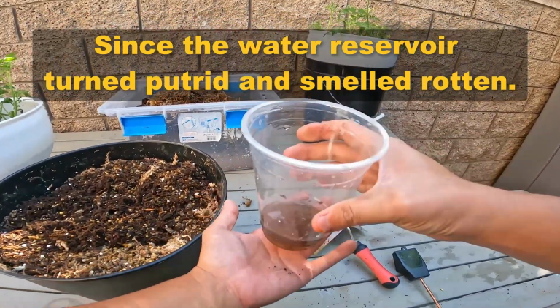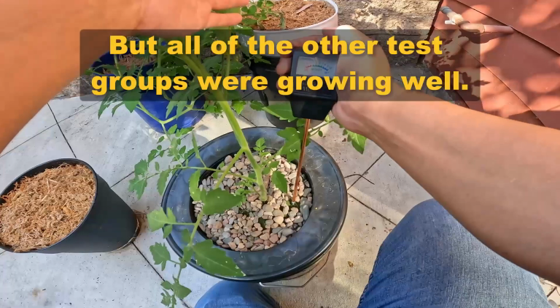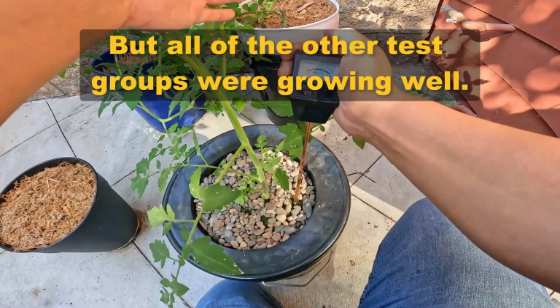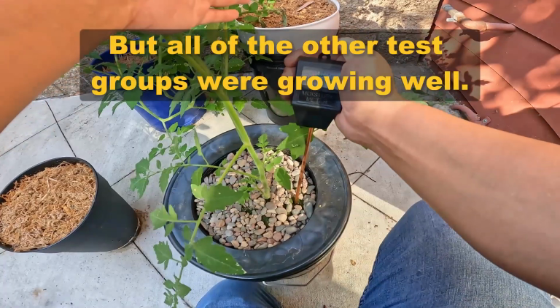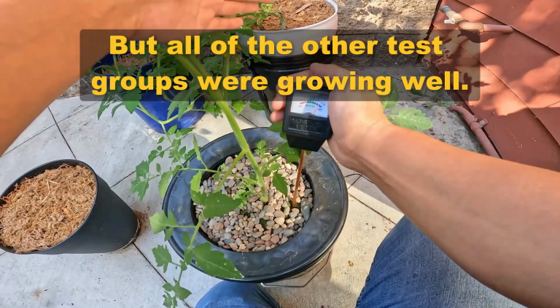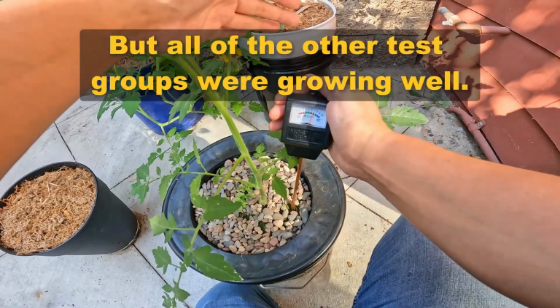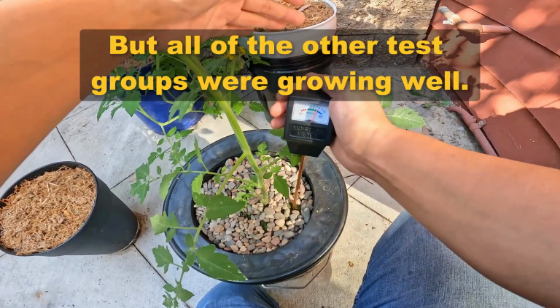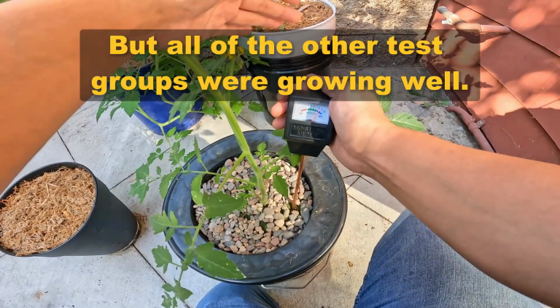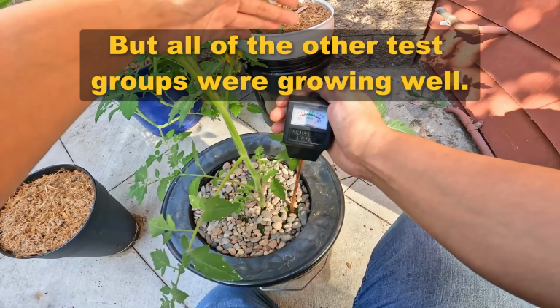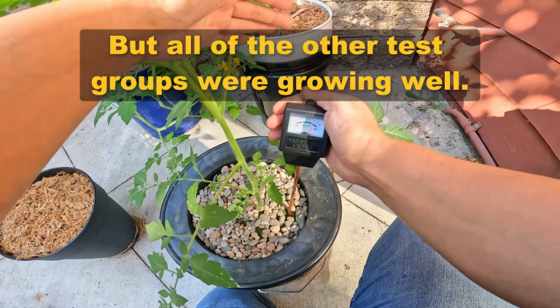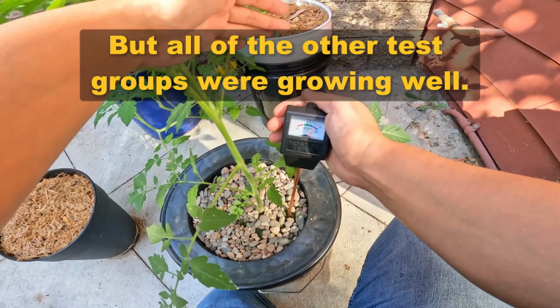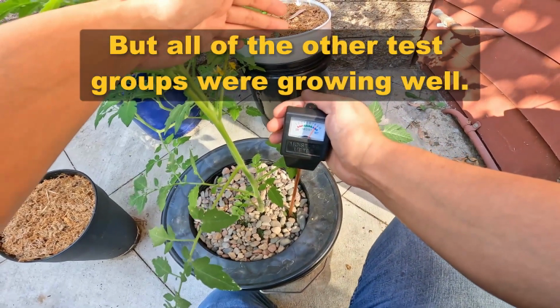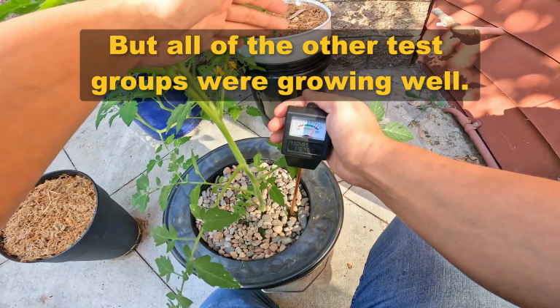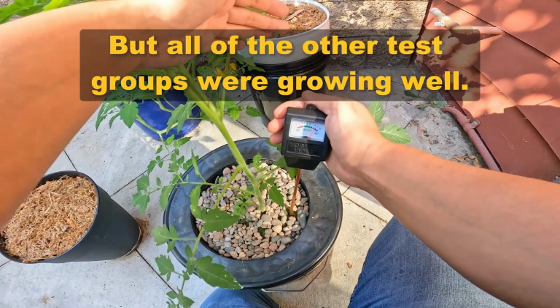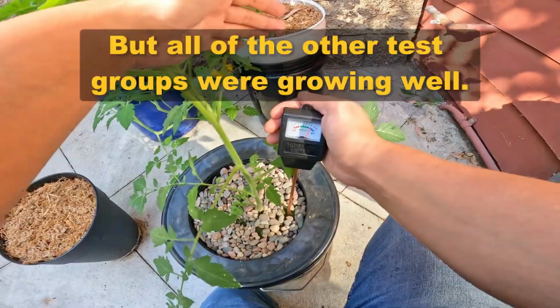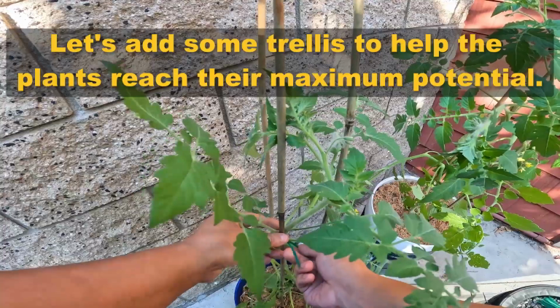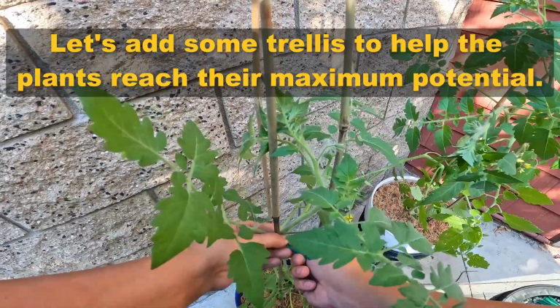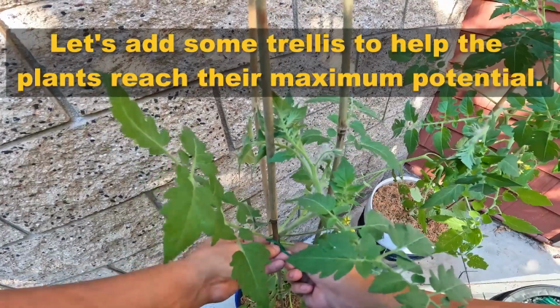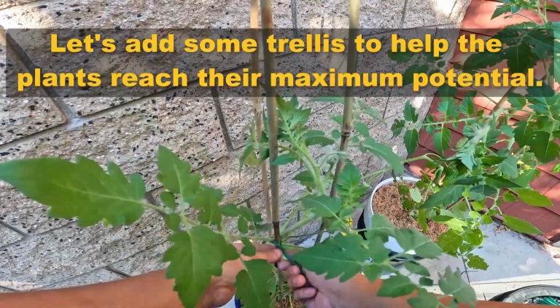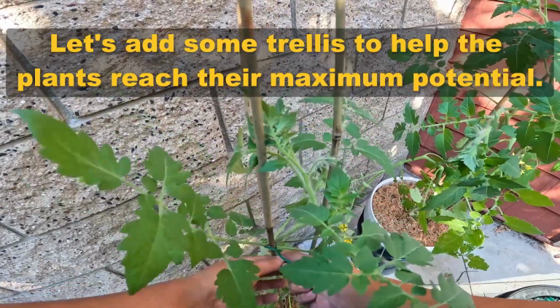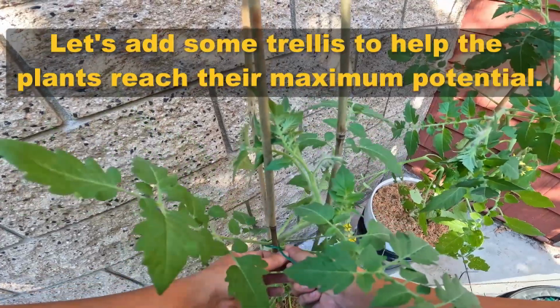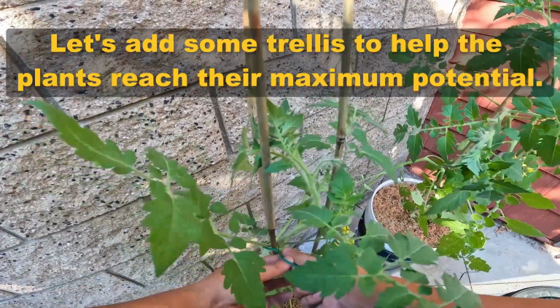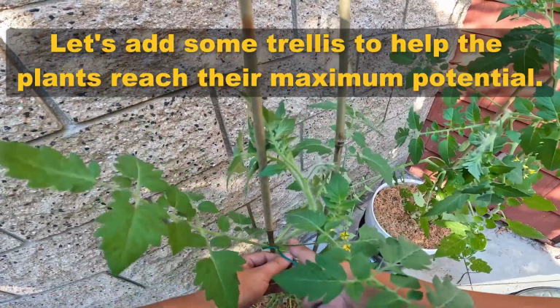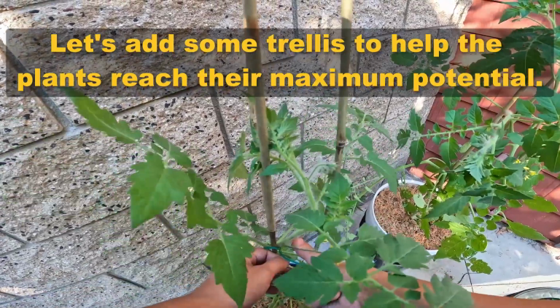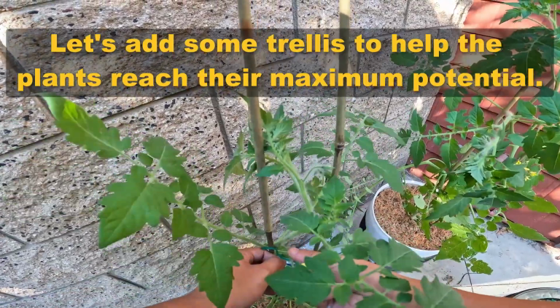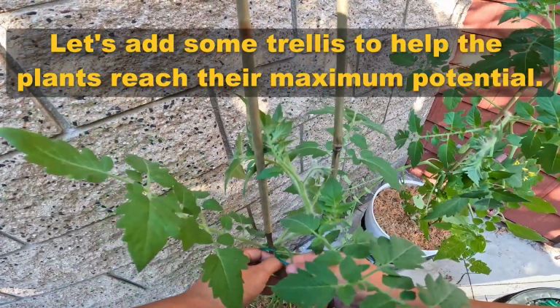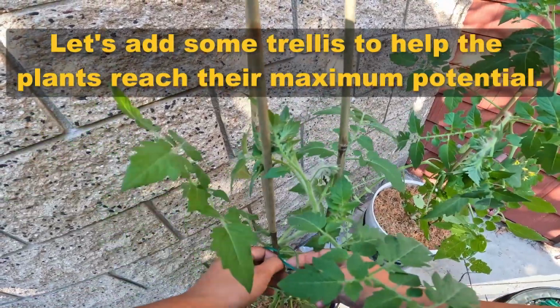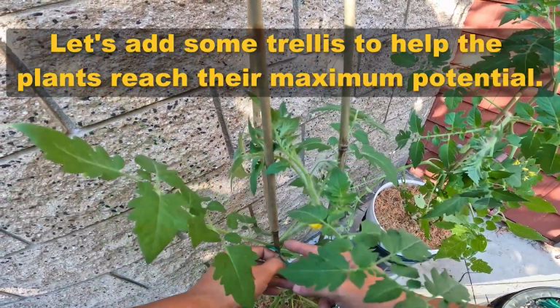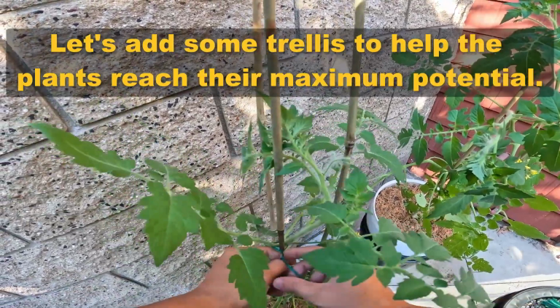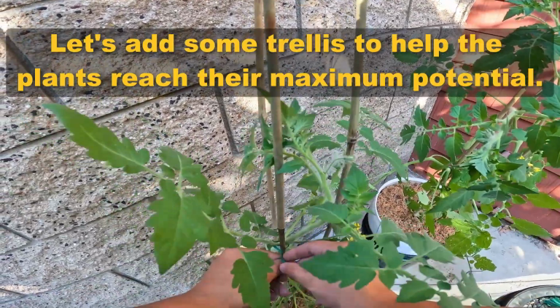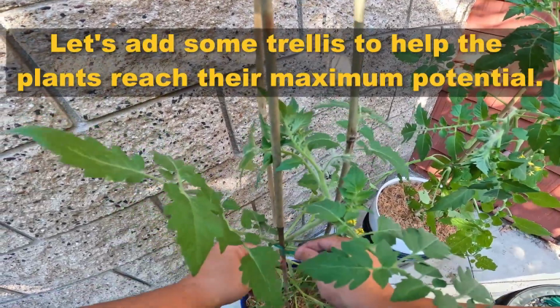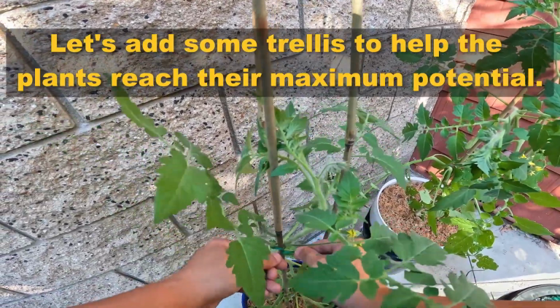But all of the other test groups were growing well. Let's add some trellis to help the plants reach their maximum potential.